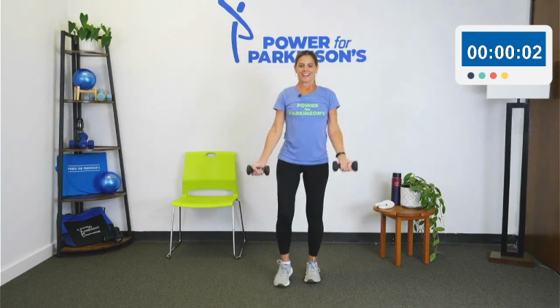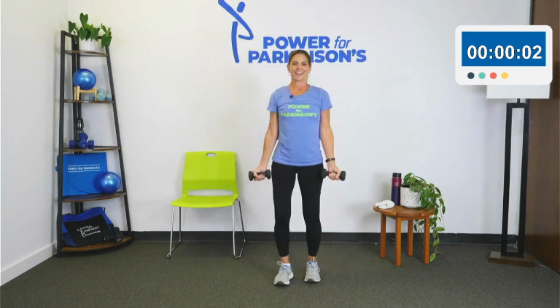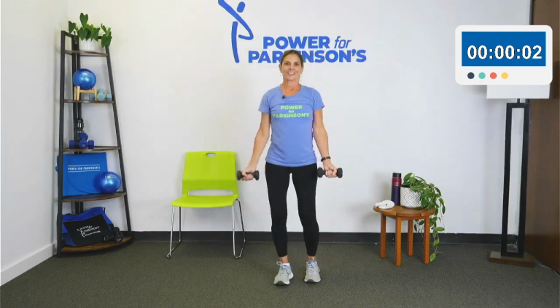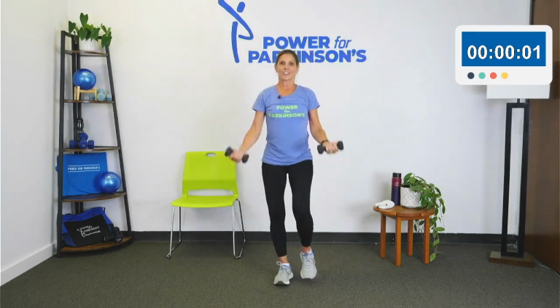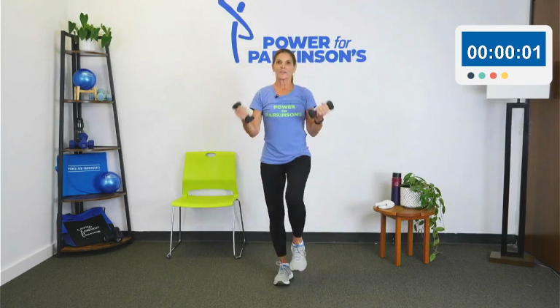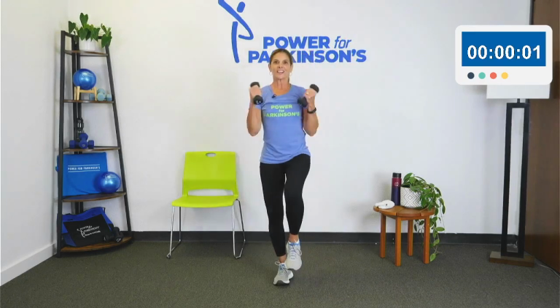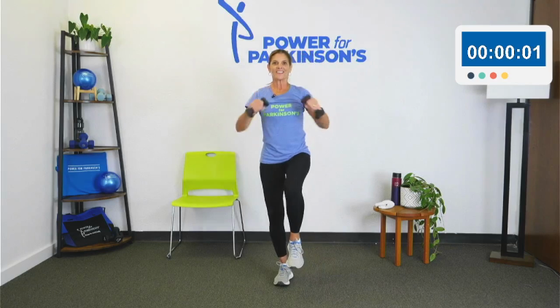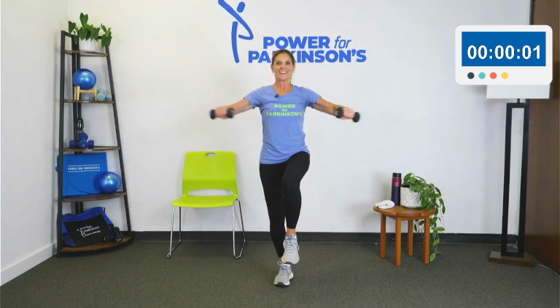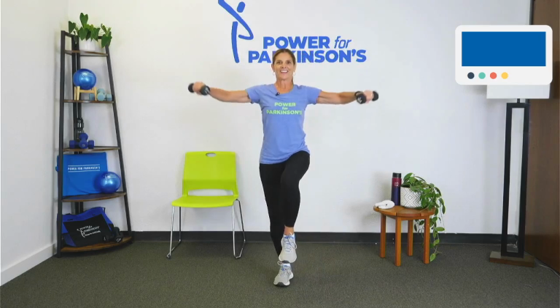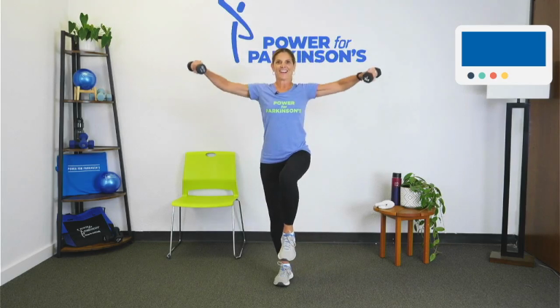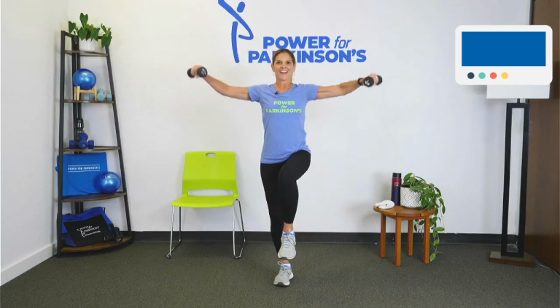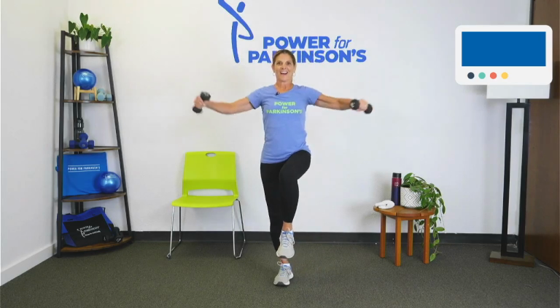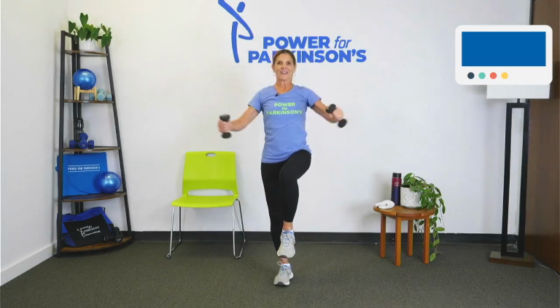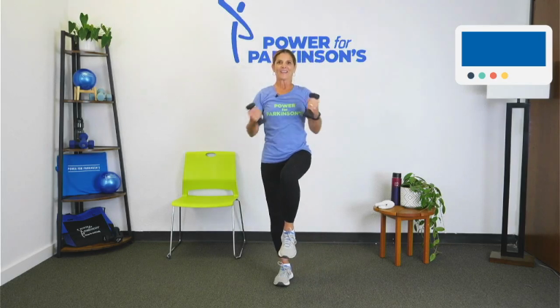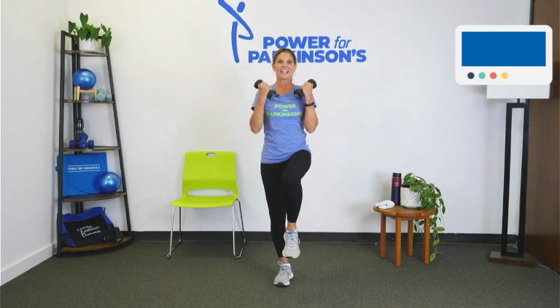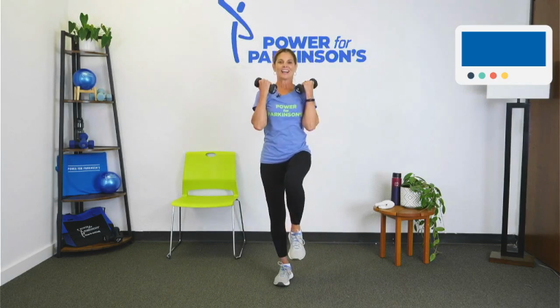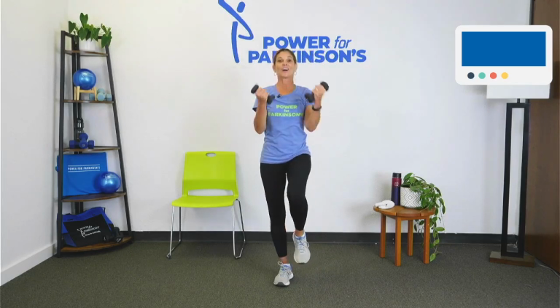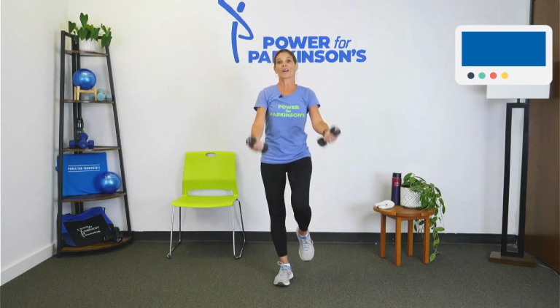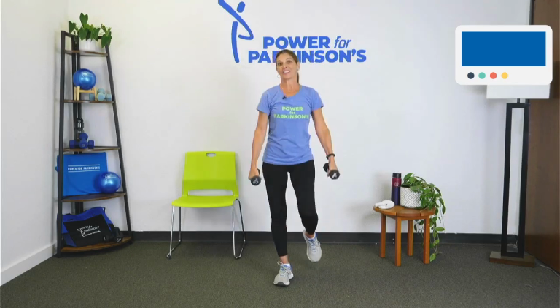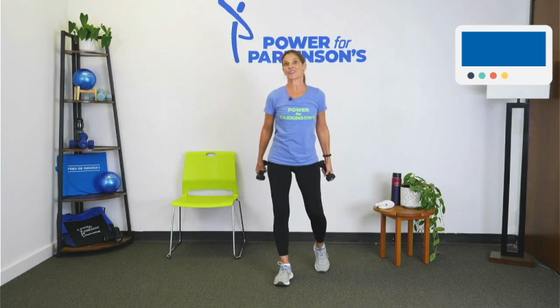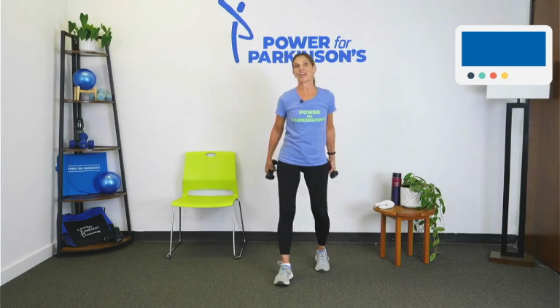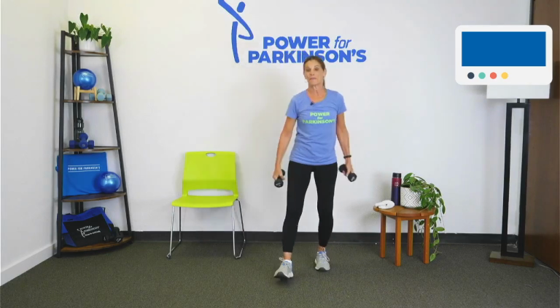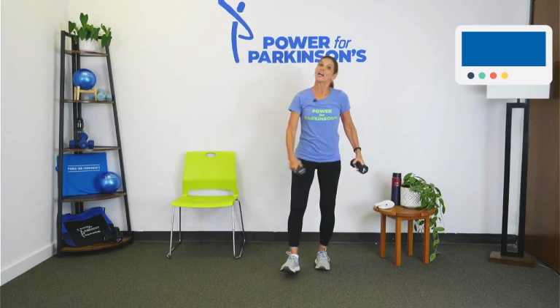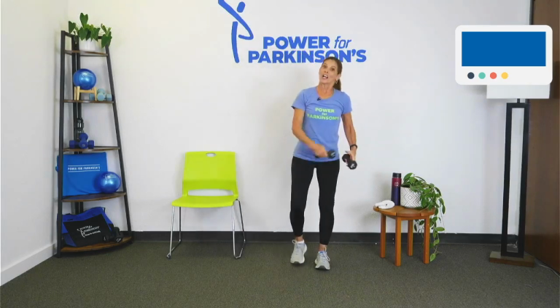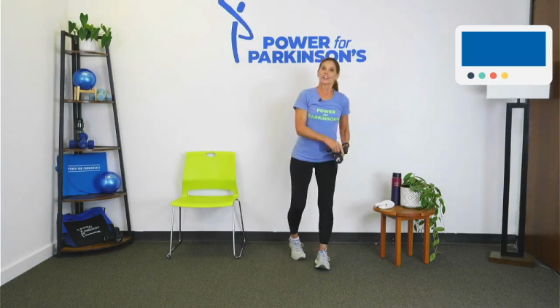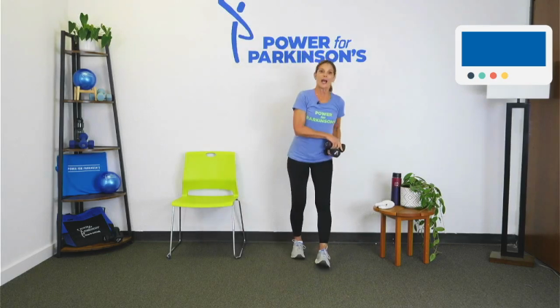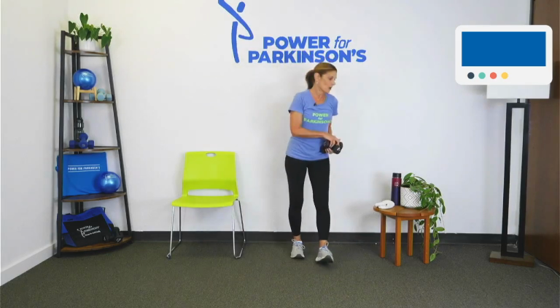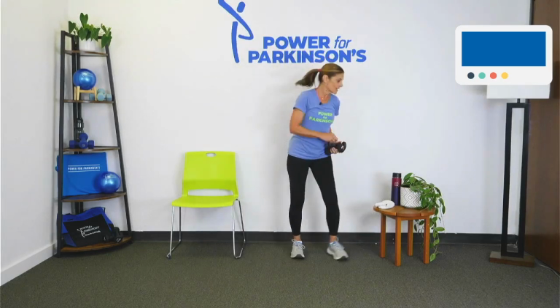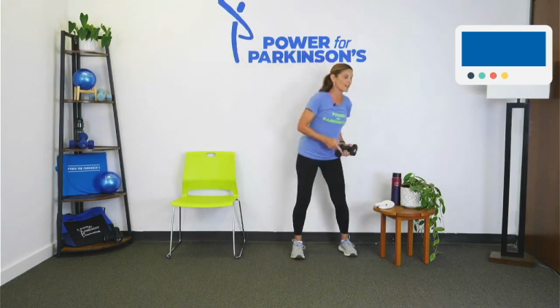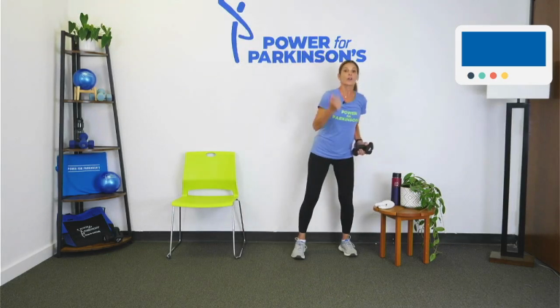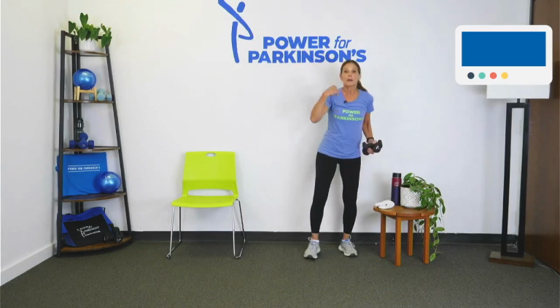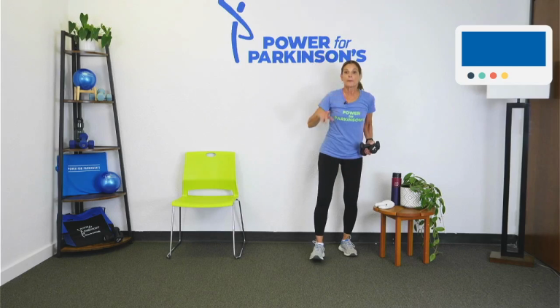Almost done — how are we doing? There's our time. Good job. So that's our upper body.